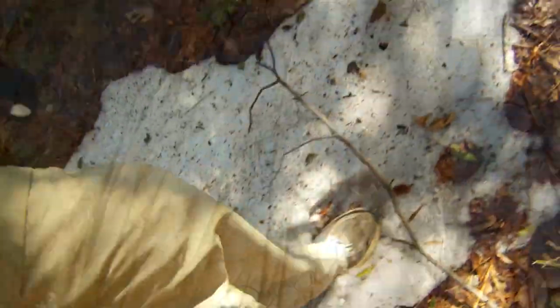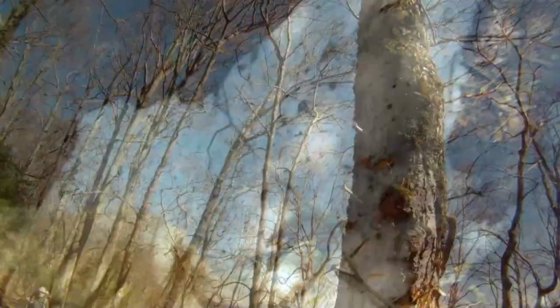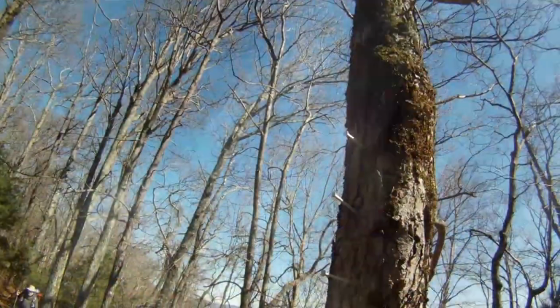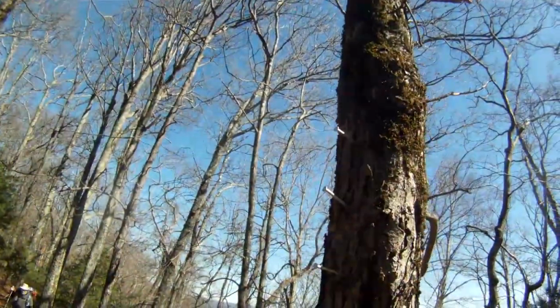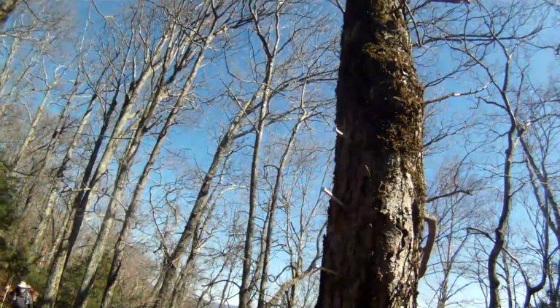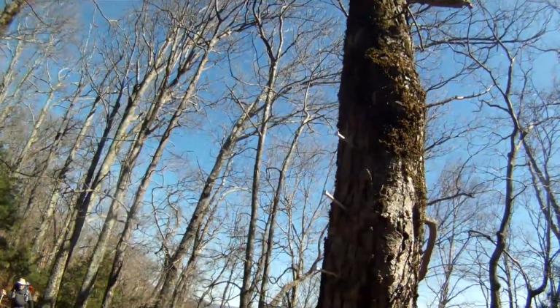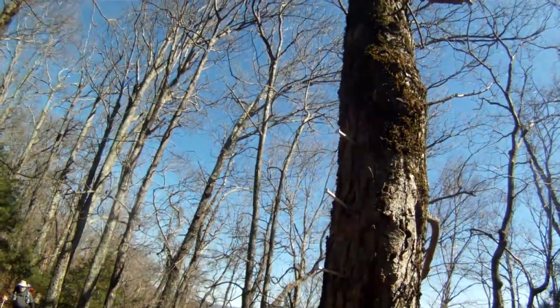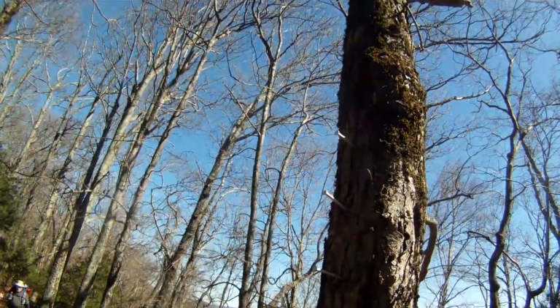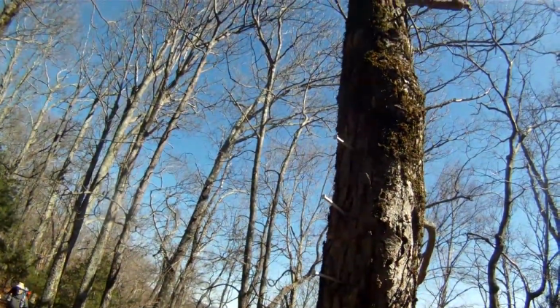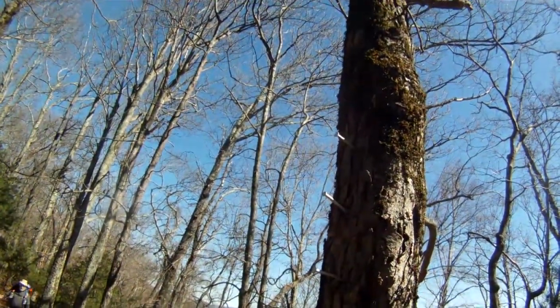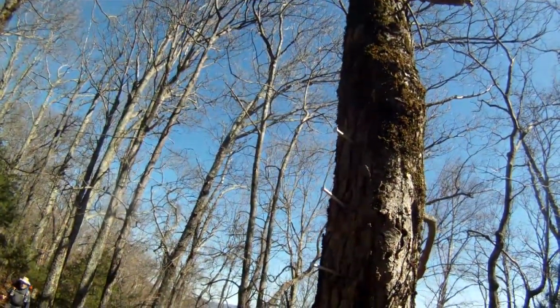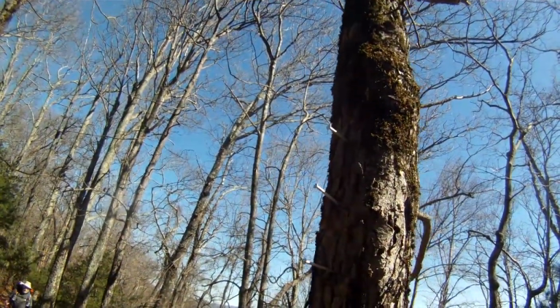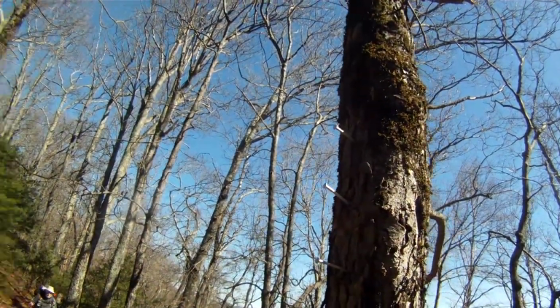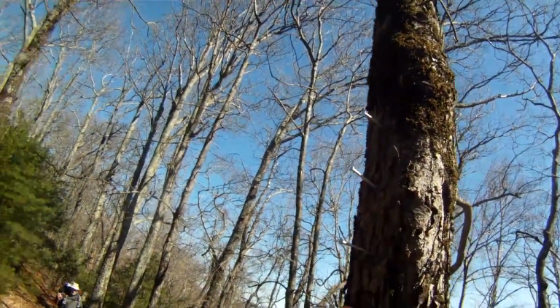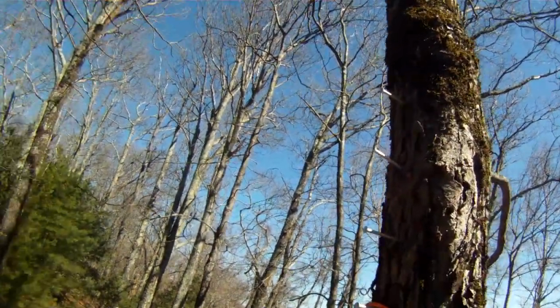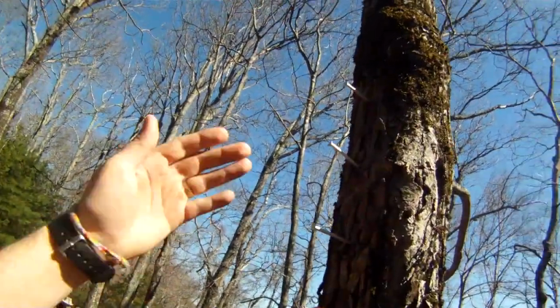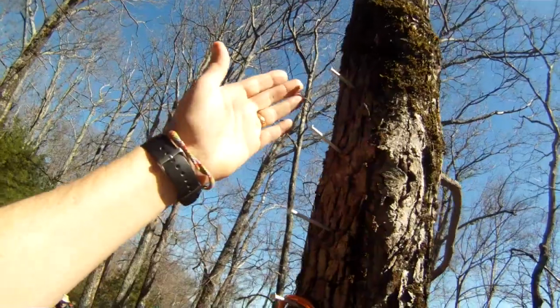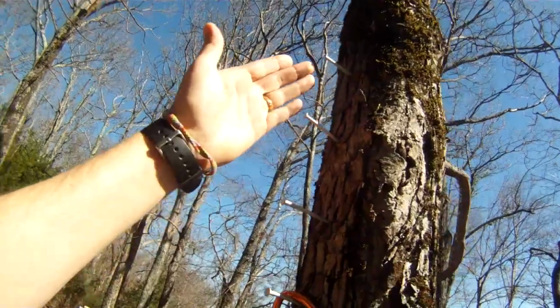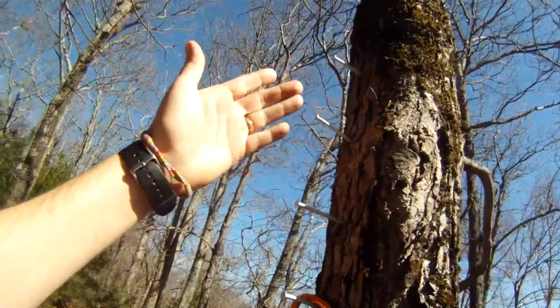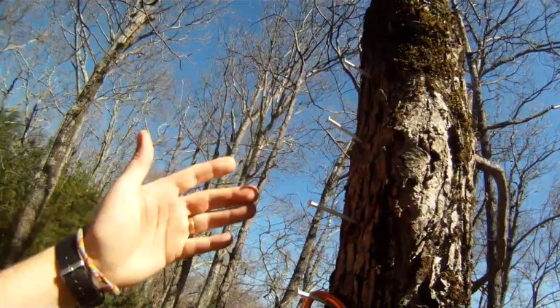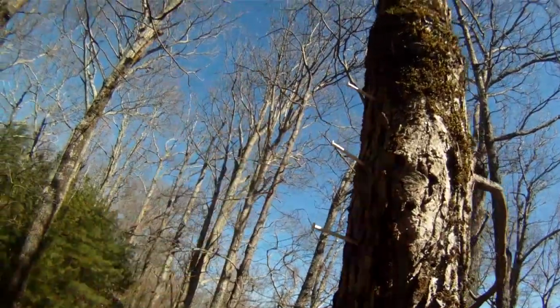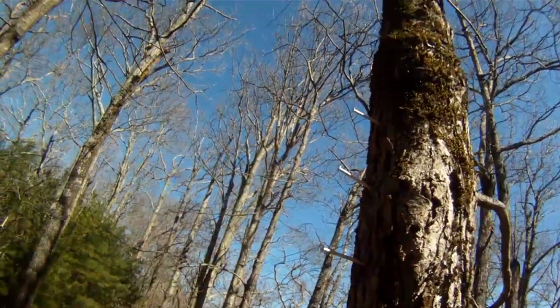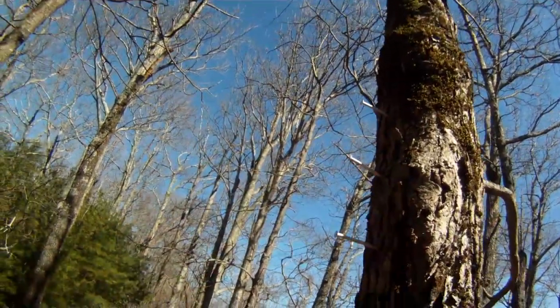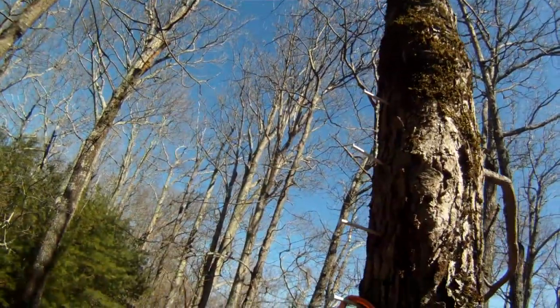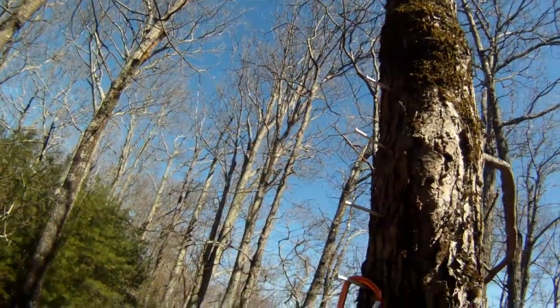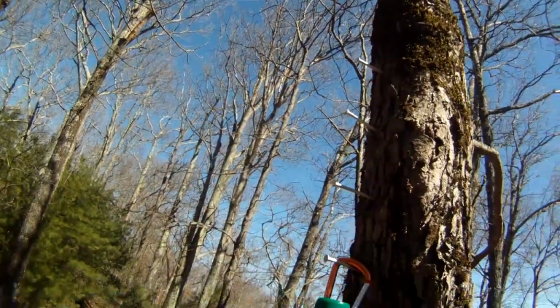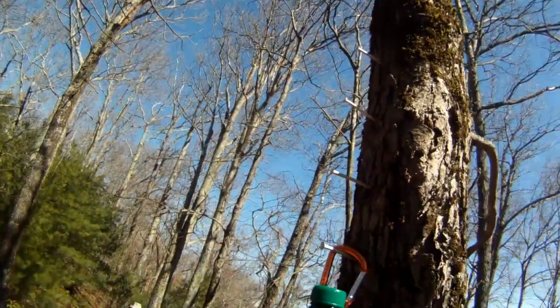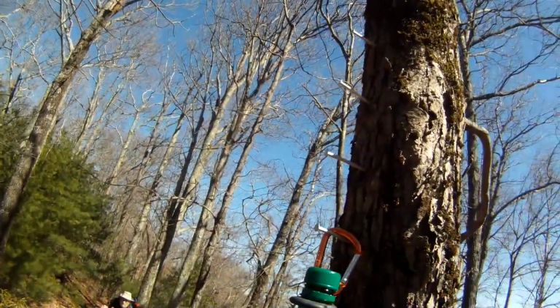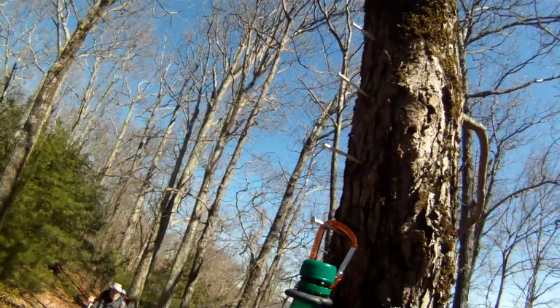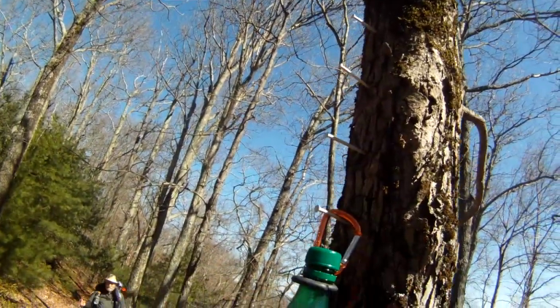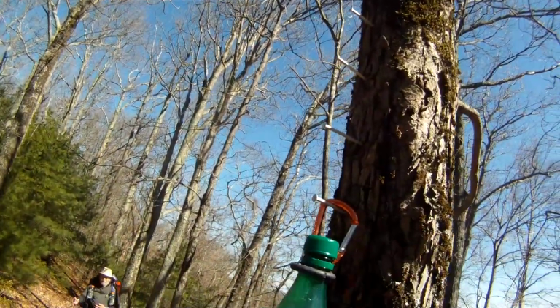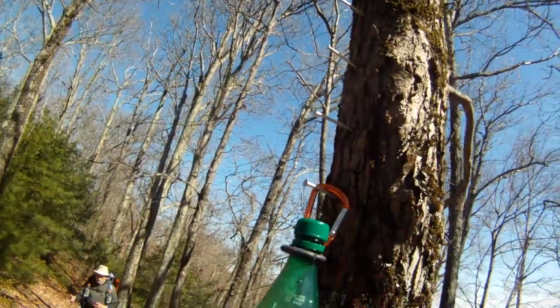I'm trying to figure out why they would... why would you bring a hammer and then why would you put nails in the tree?